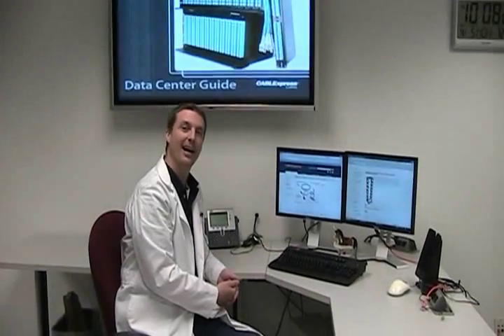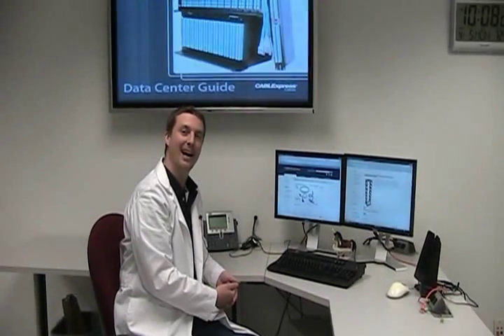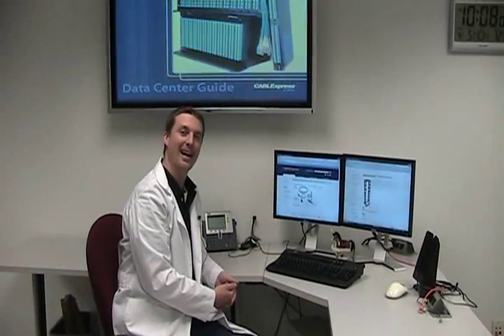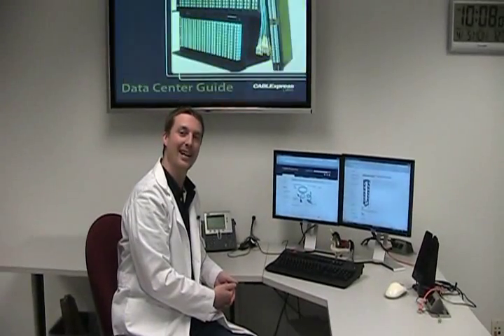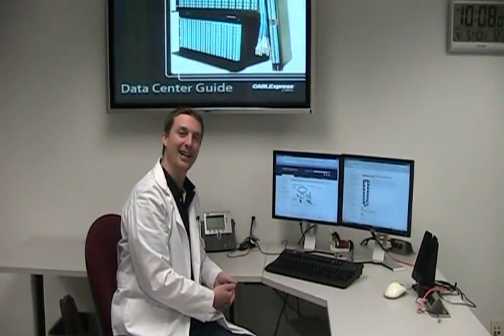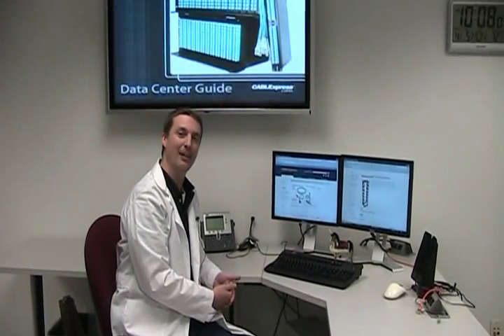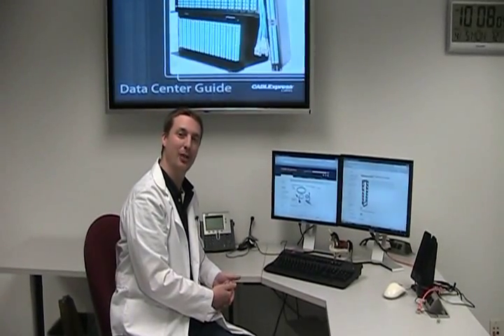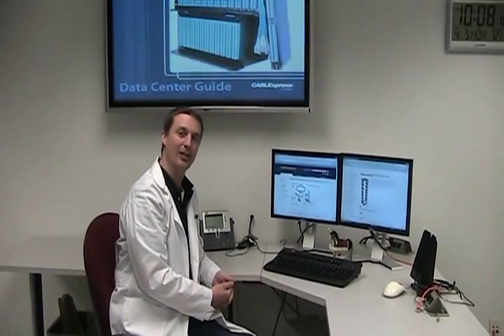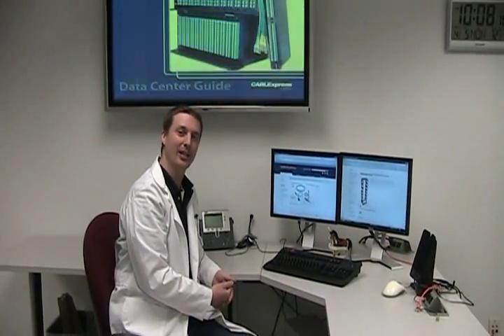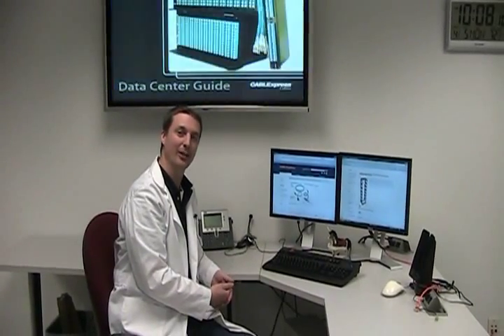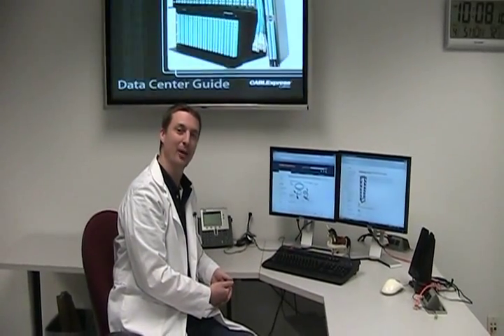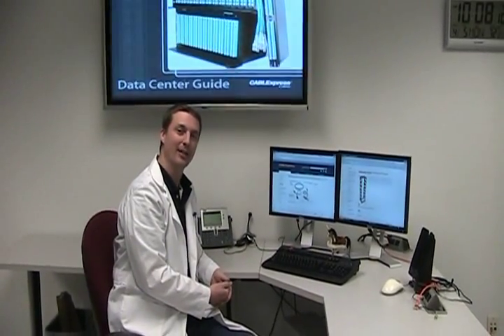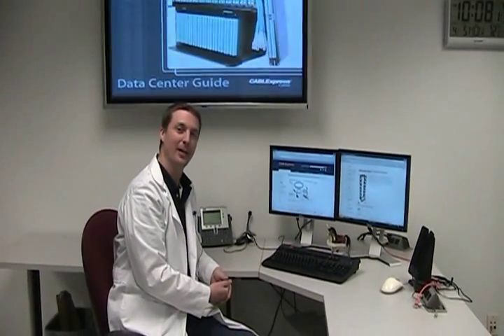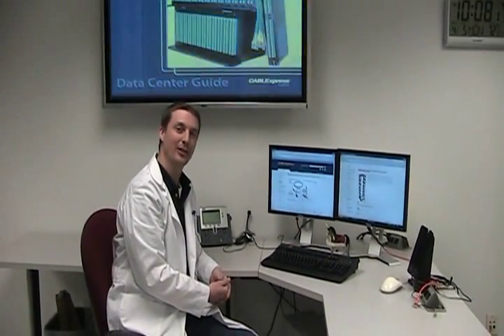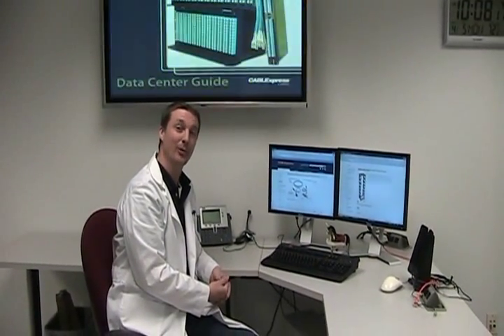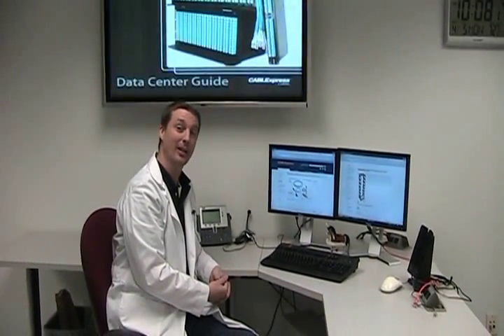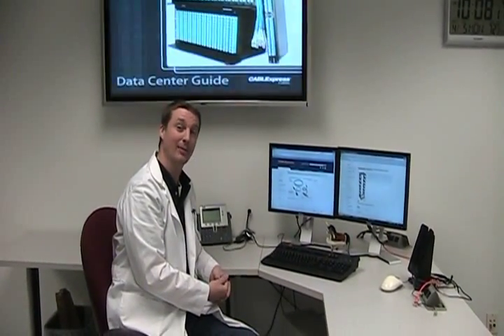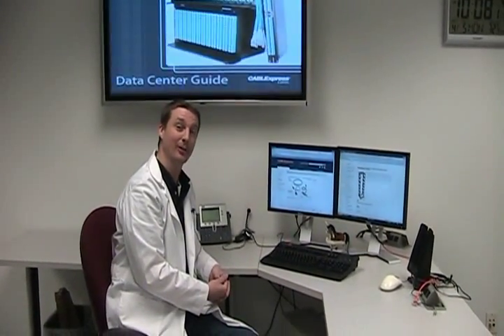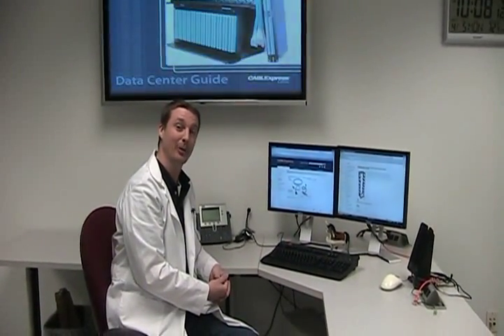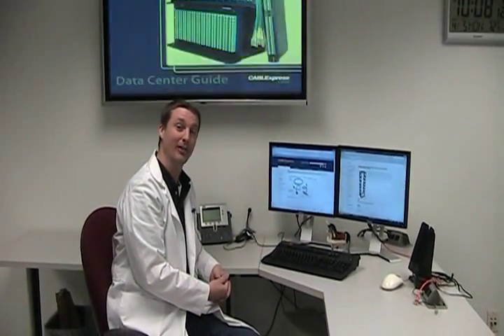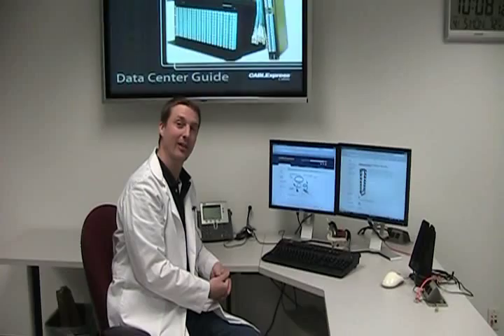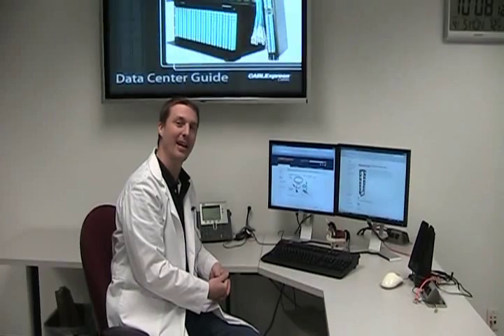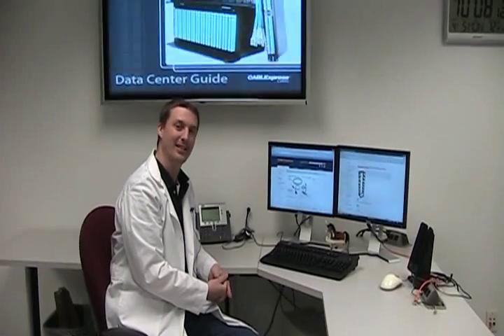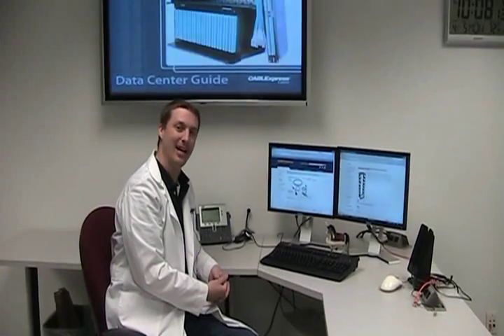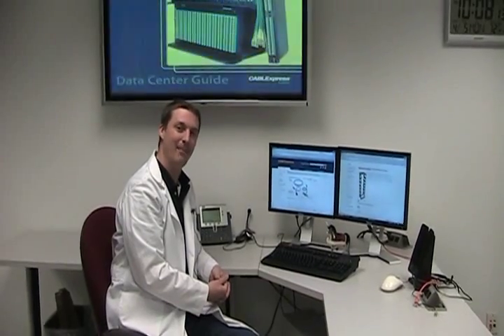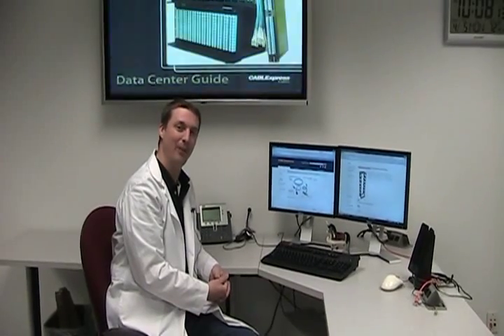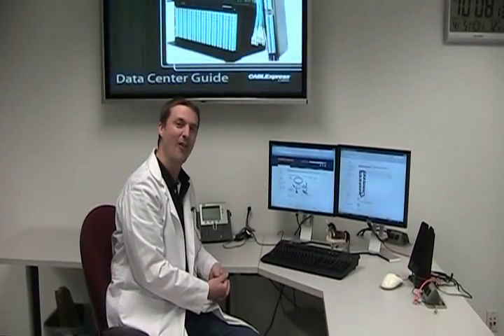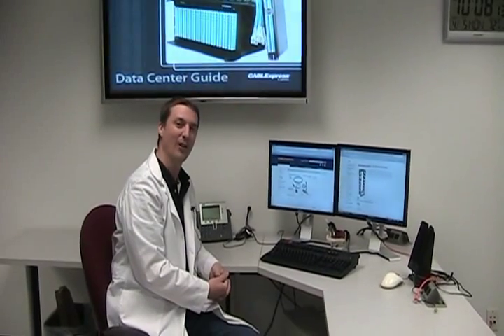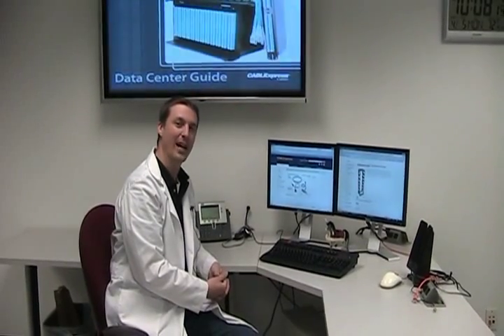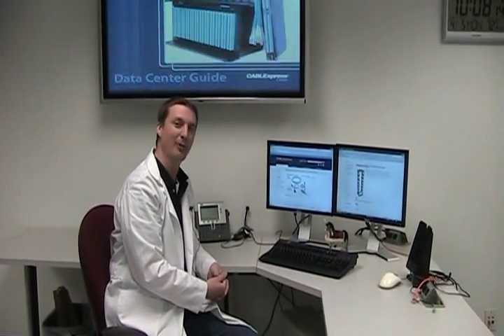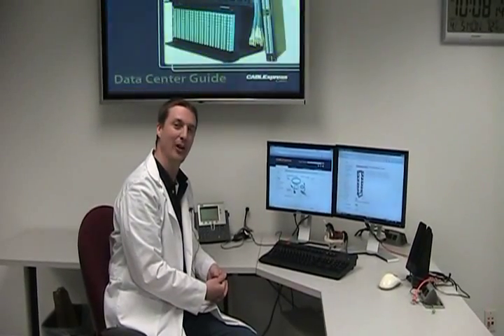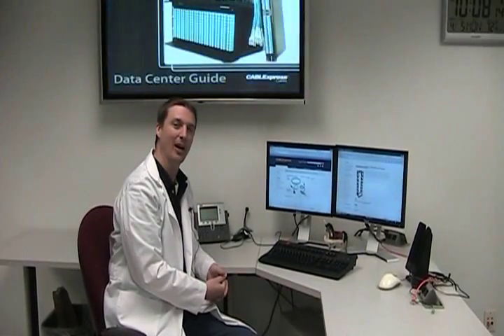Hi, I'm Josh Taylor, Product Manager with CableExpress, and it's time for CableTalk.